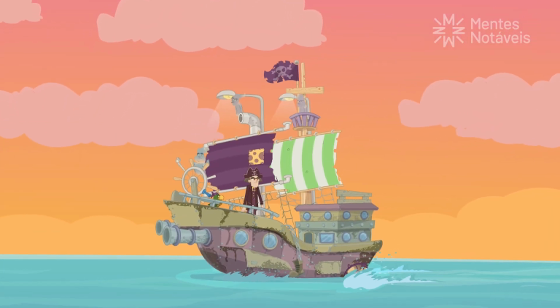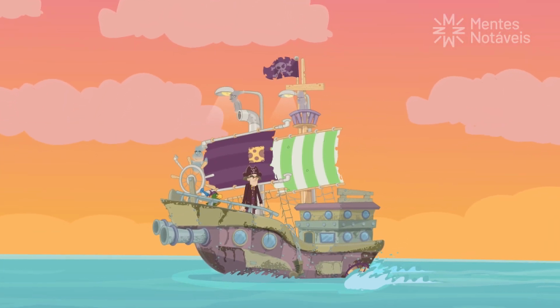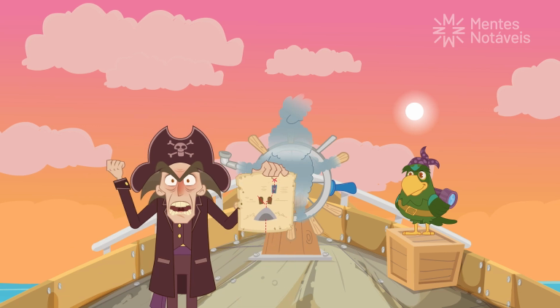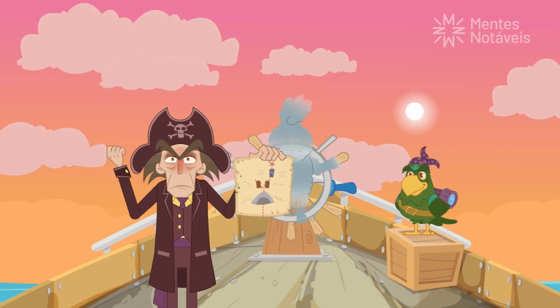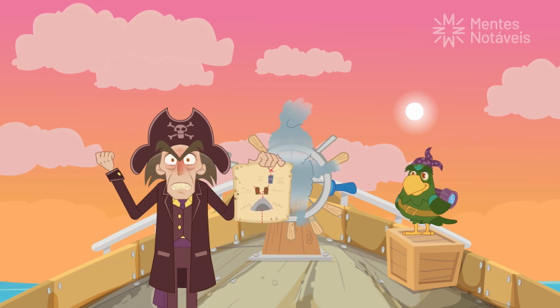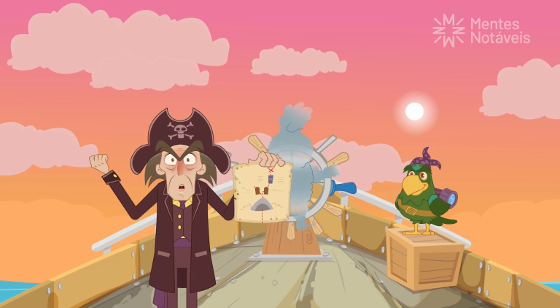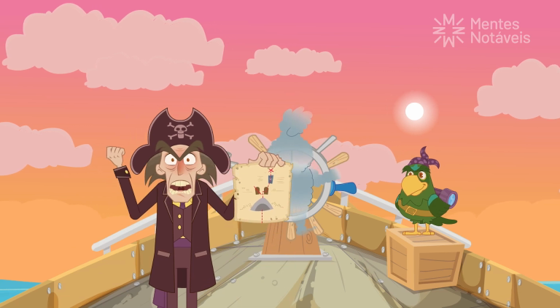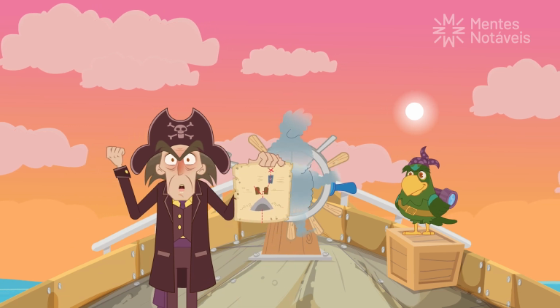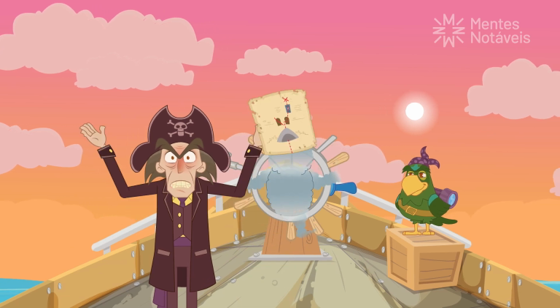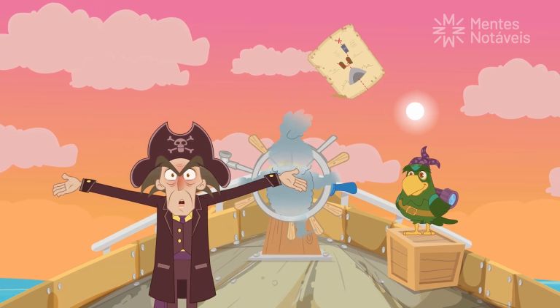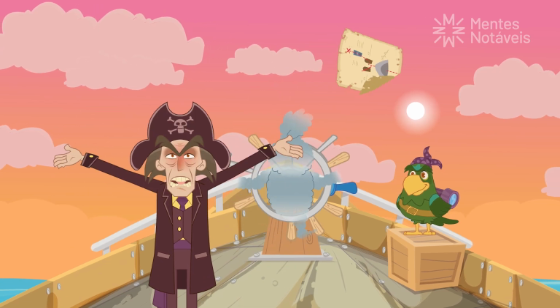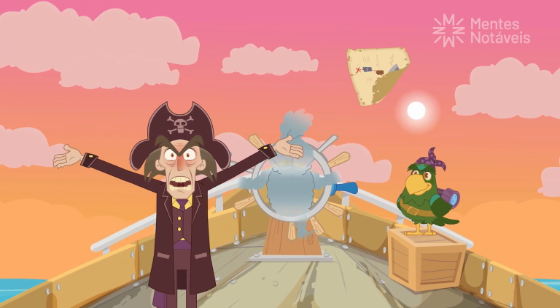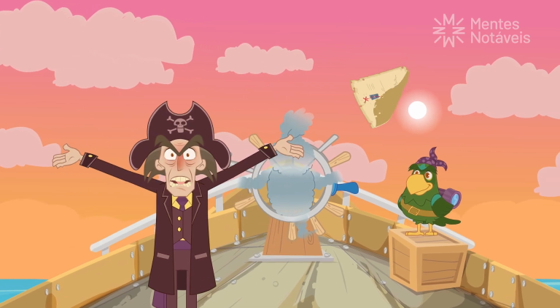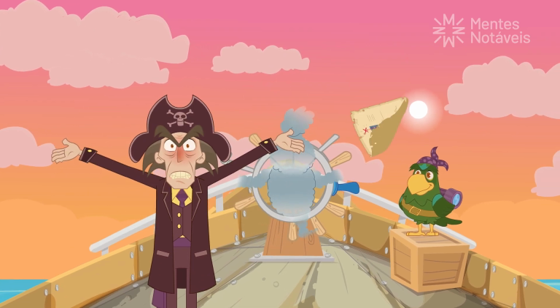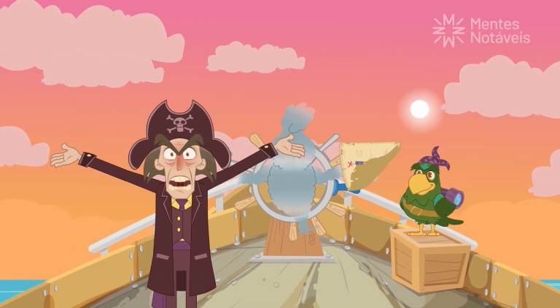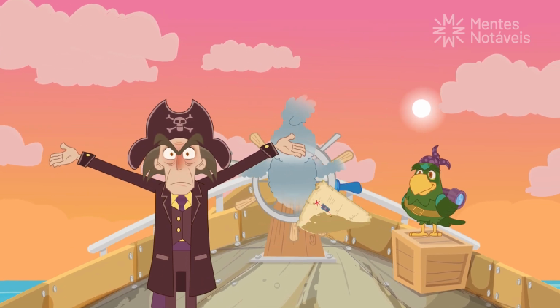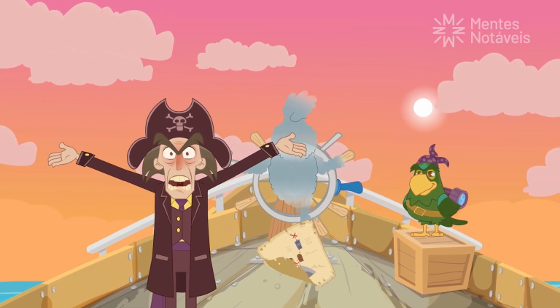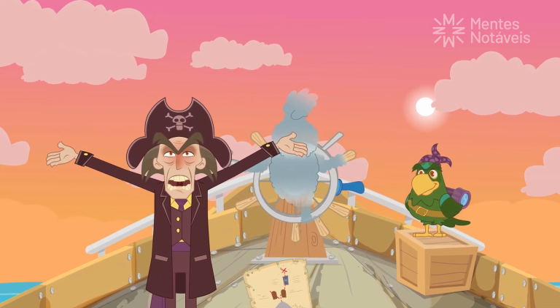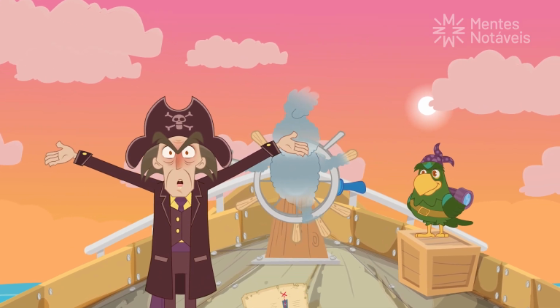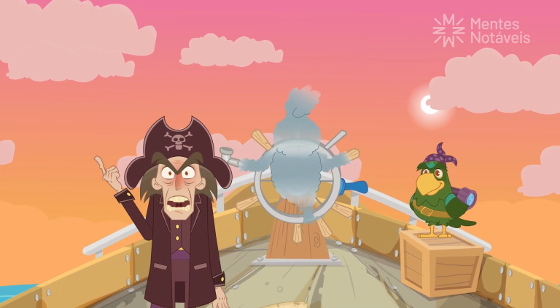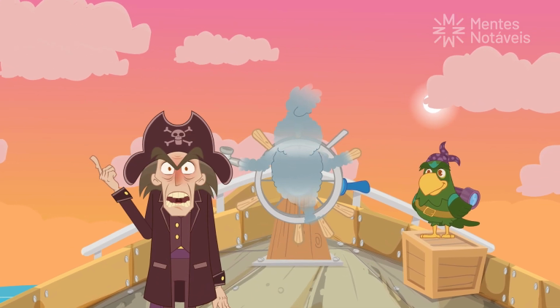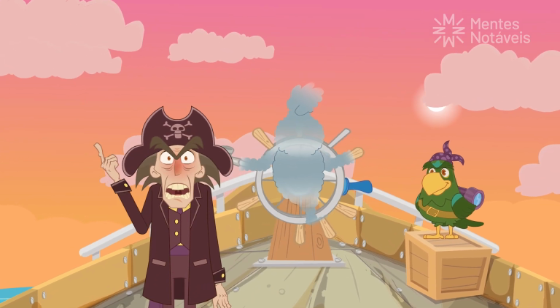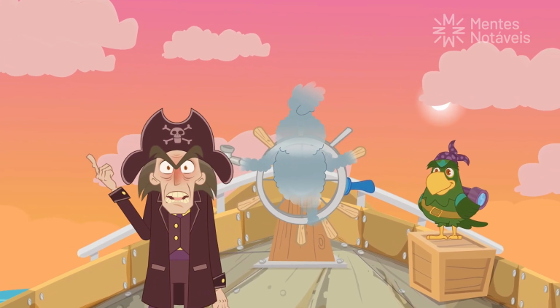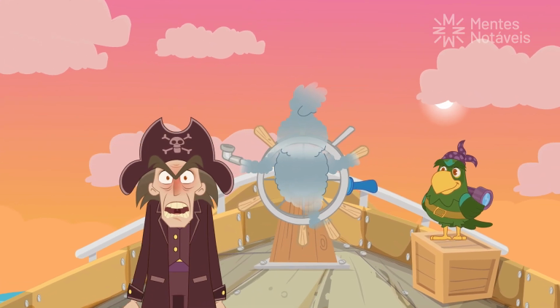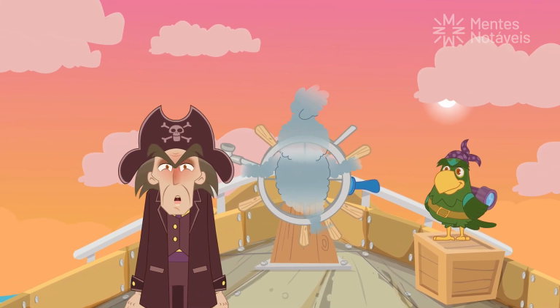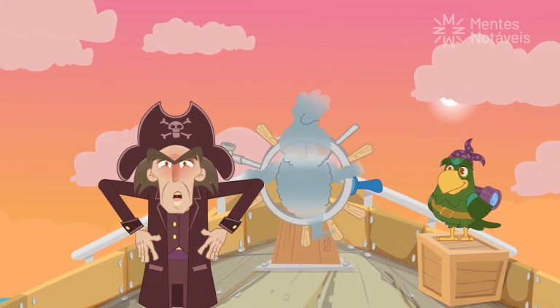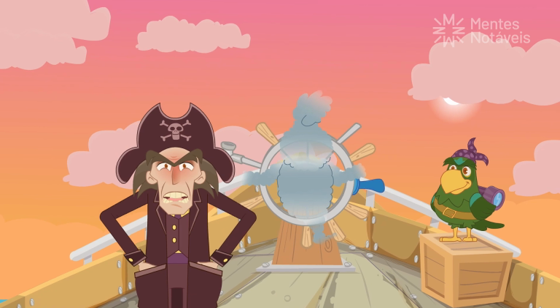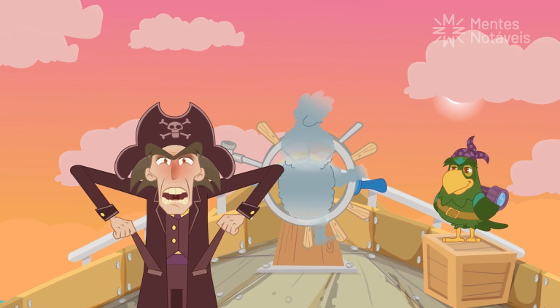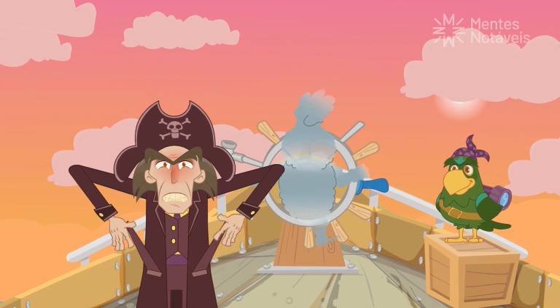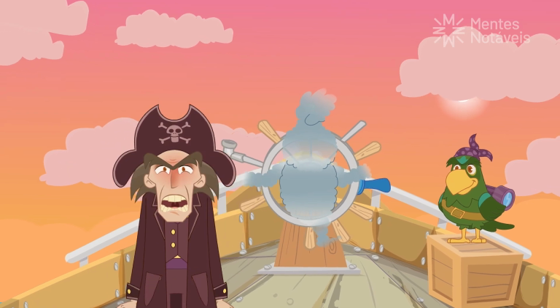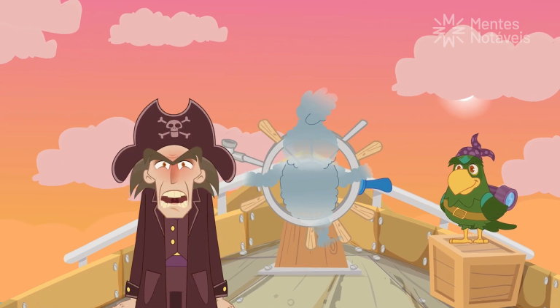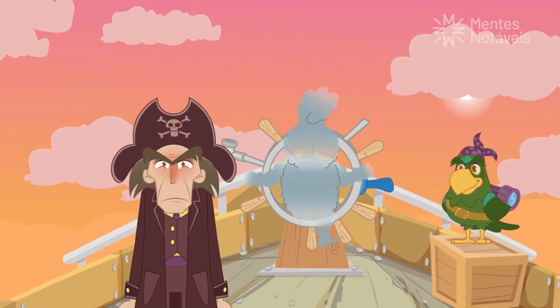This treasure map made me waste an entire day, and now we're going back home empty-handed — no treasure, nothing!